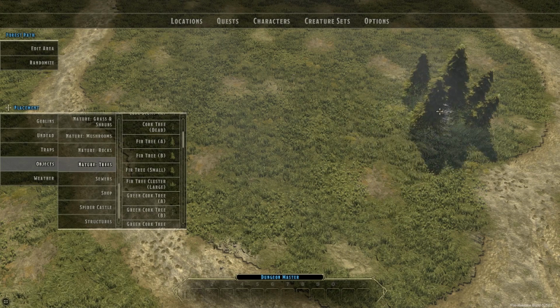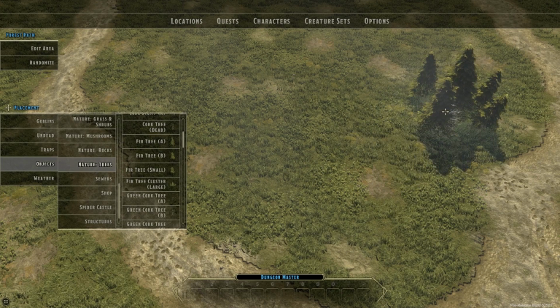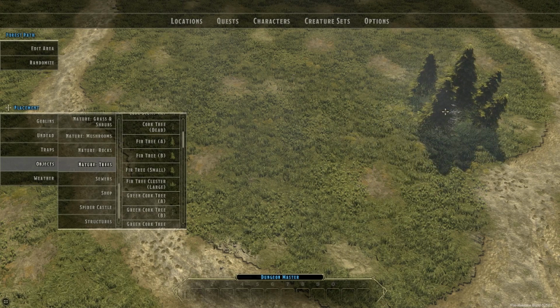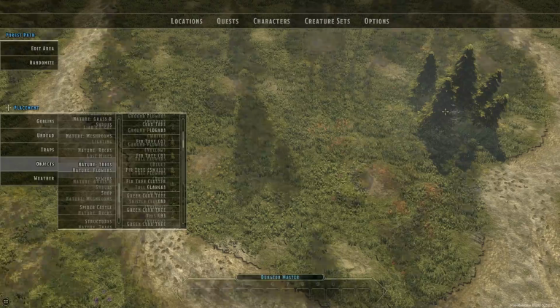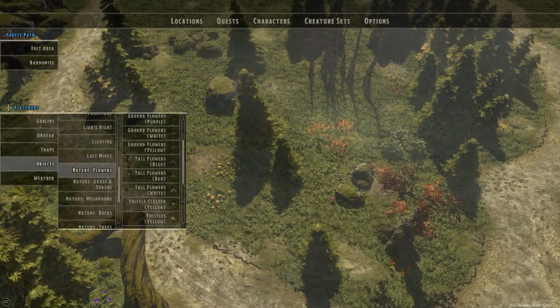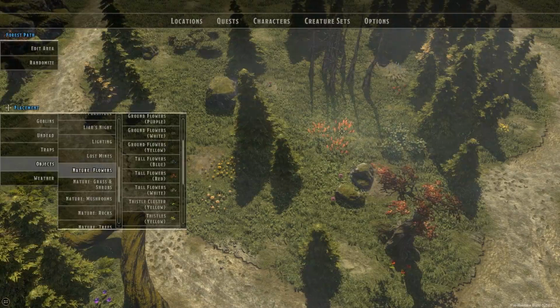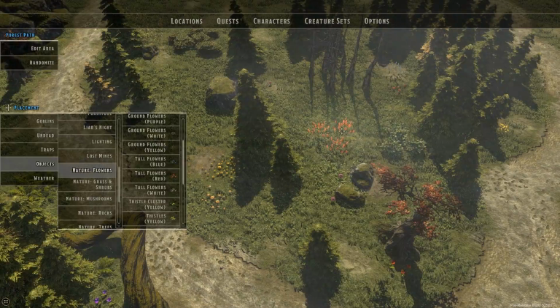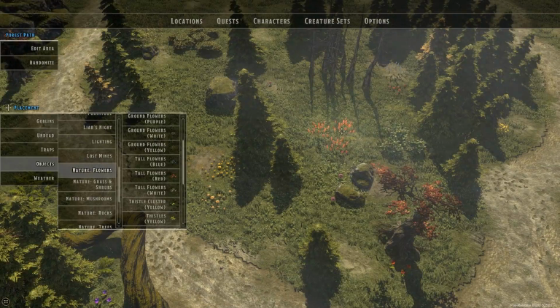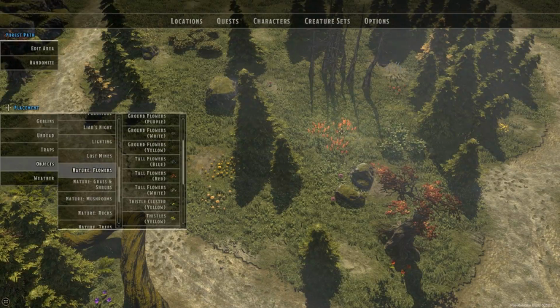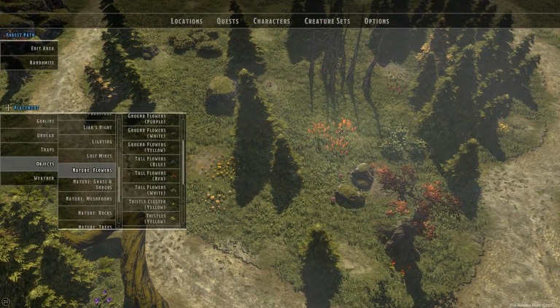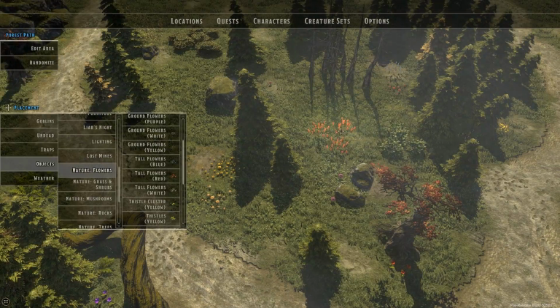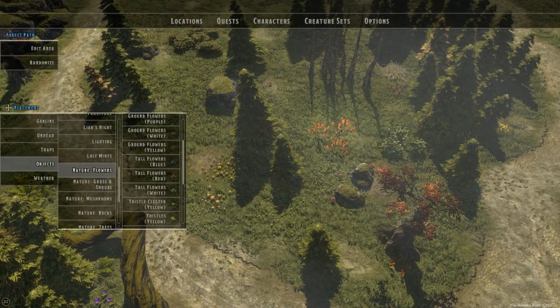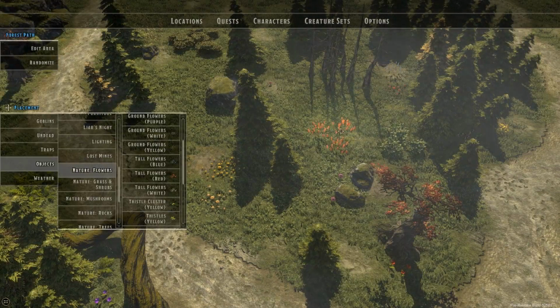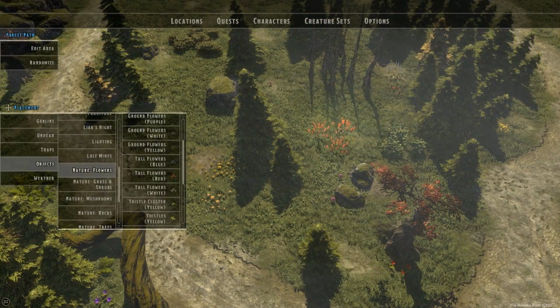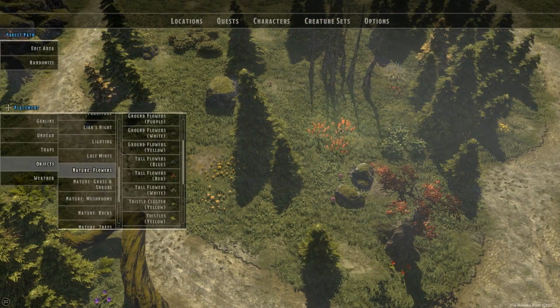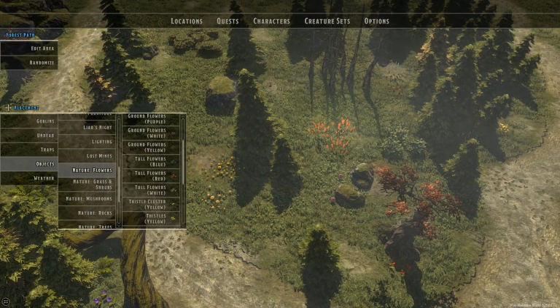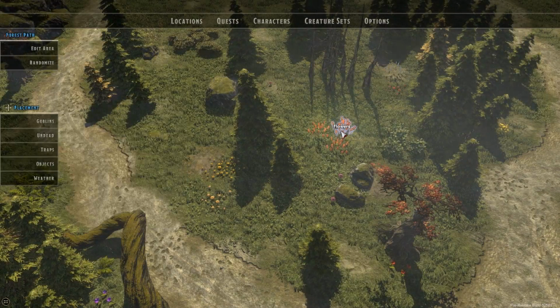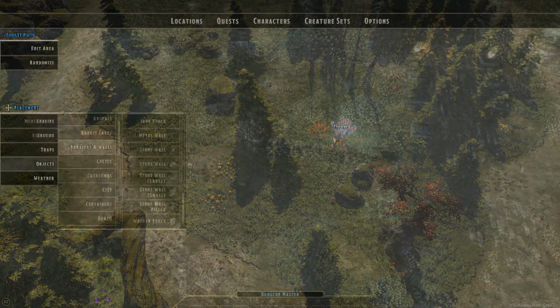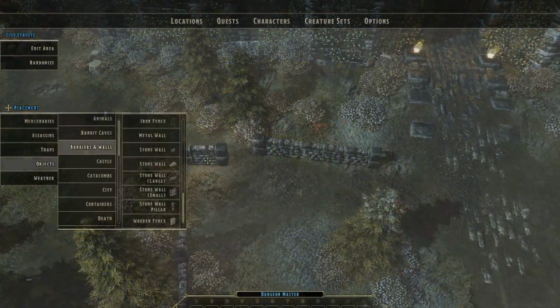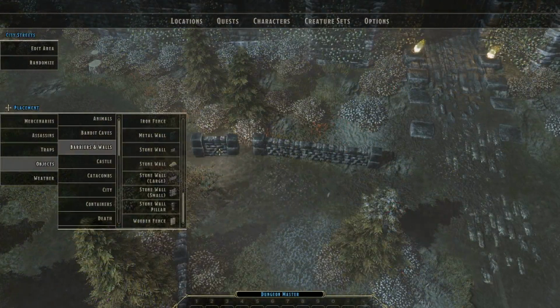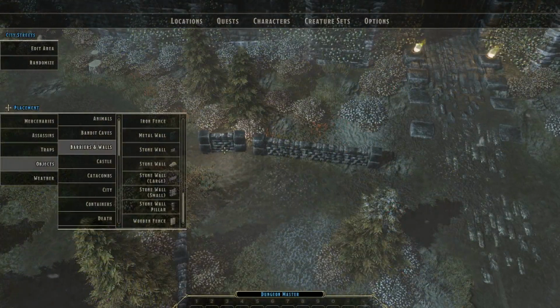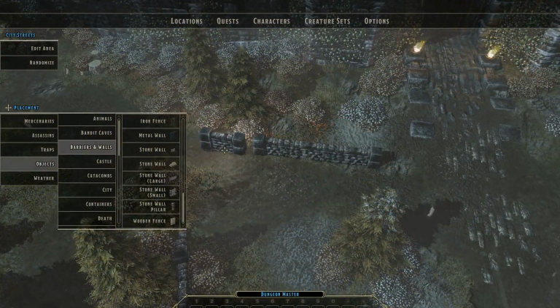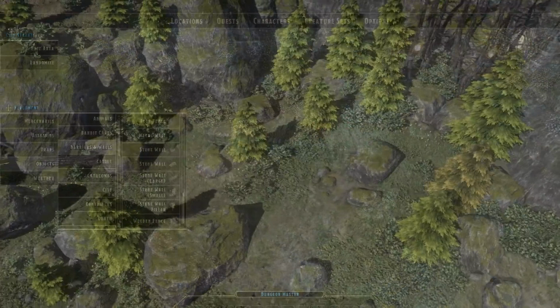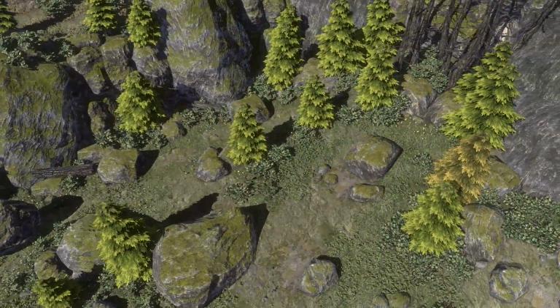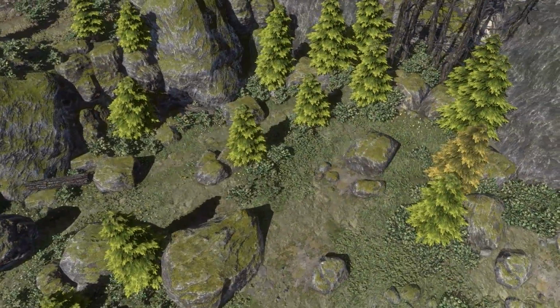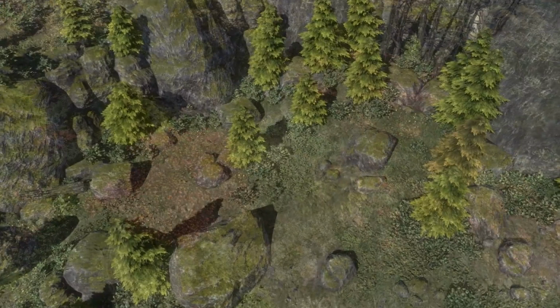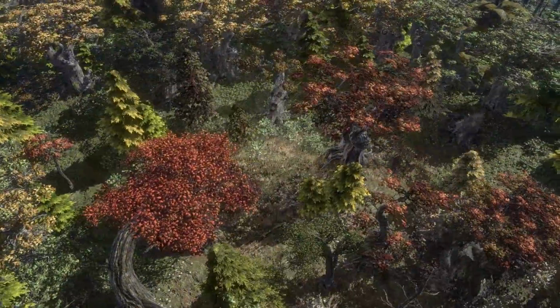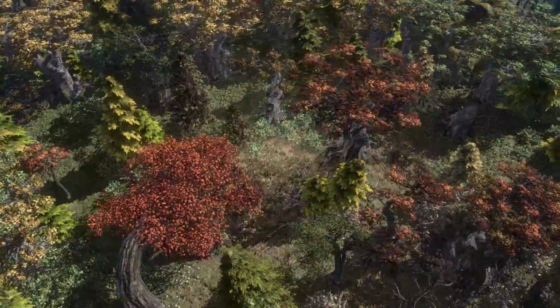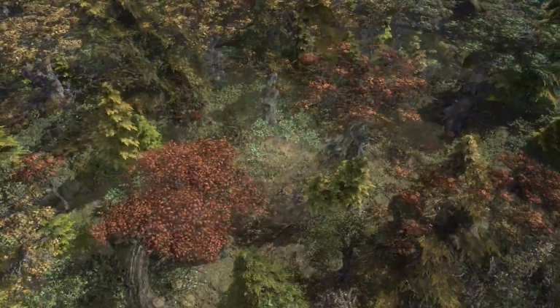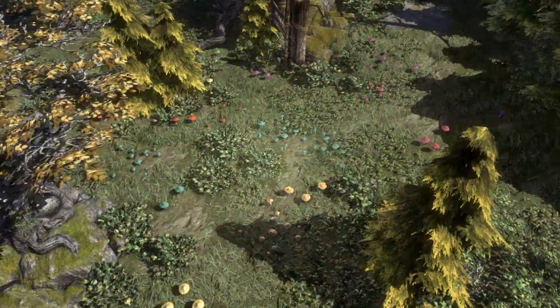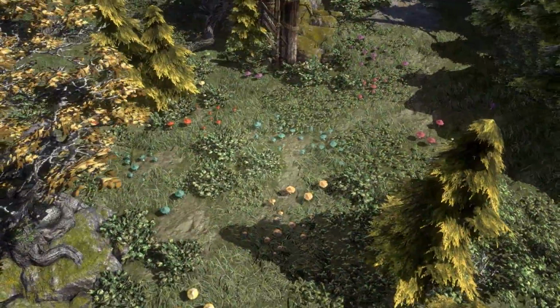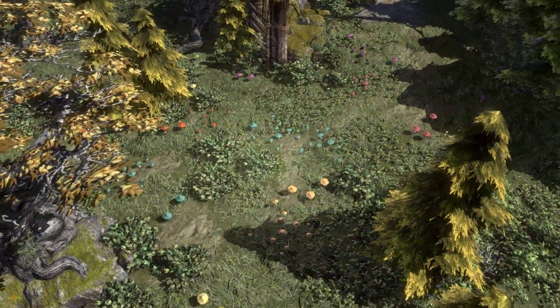We're adding over 150 new placeable nature objects for Dungeon Masters — stone walls, rocks, trees, and a whole bunch more.